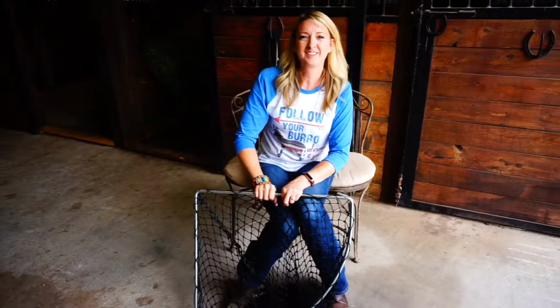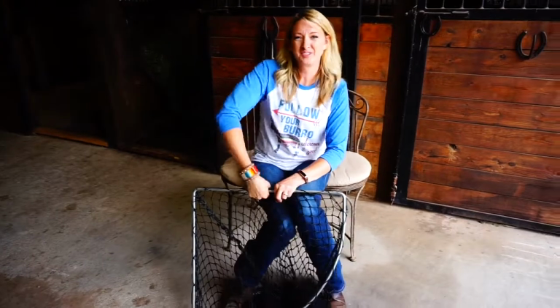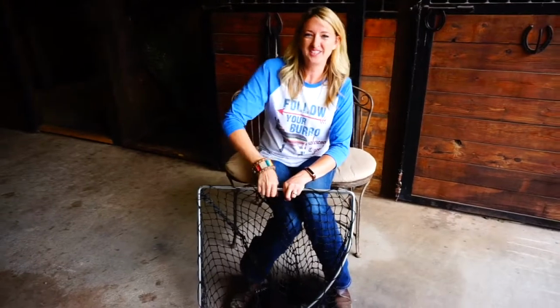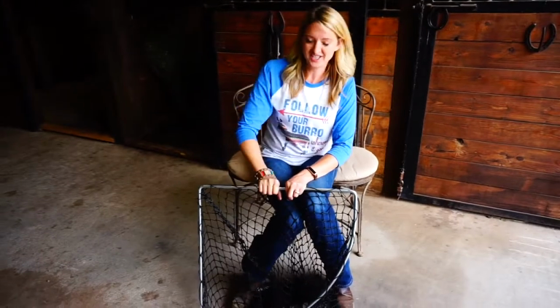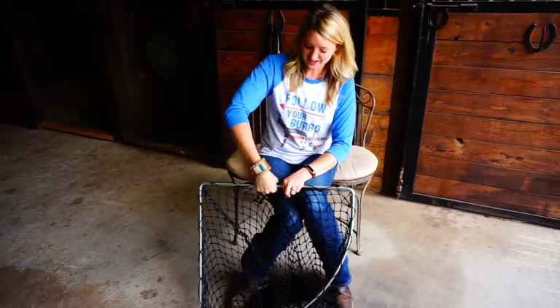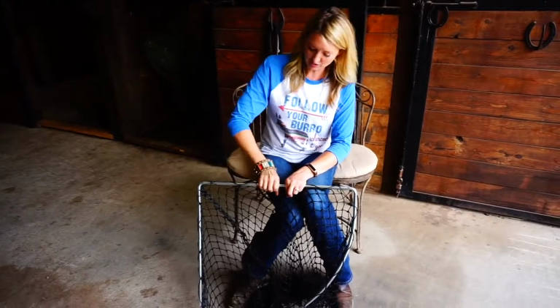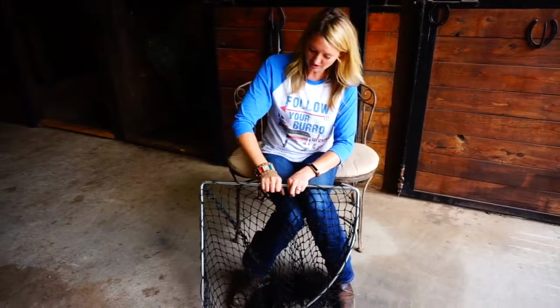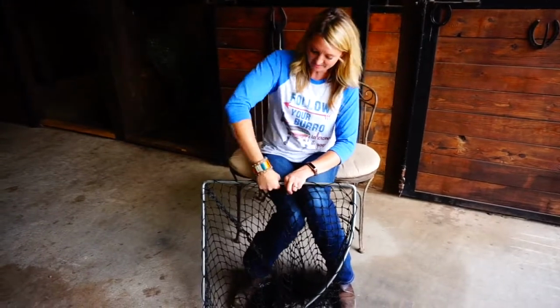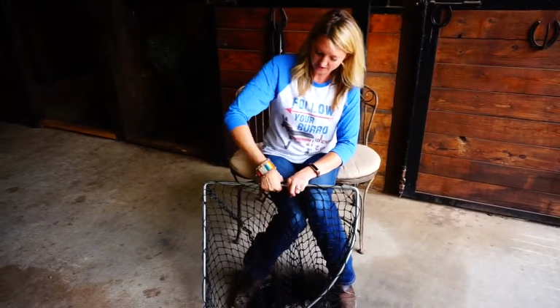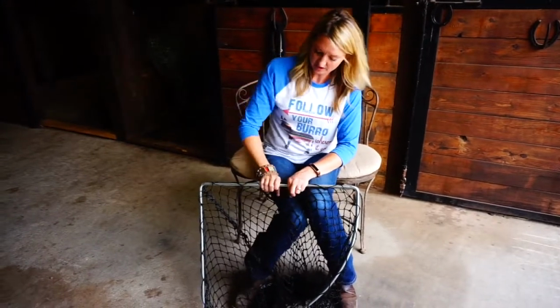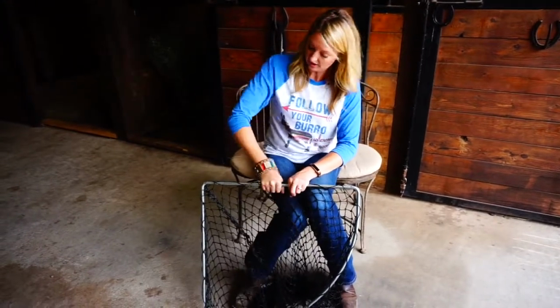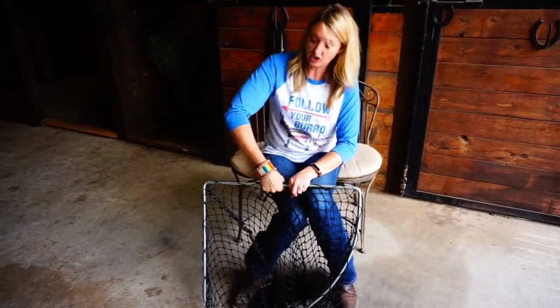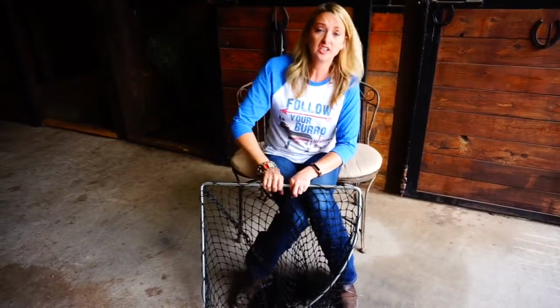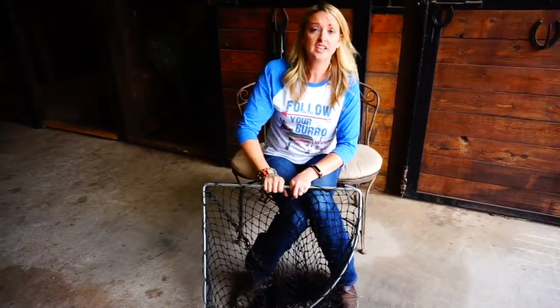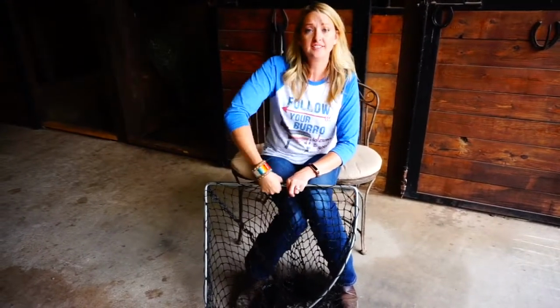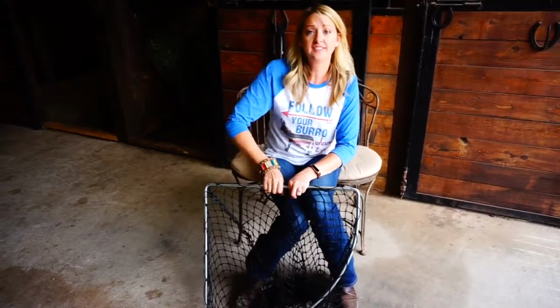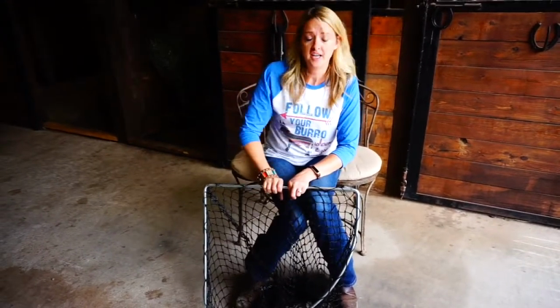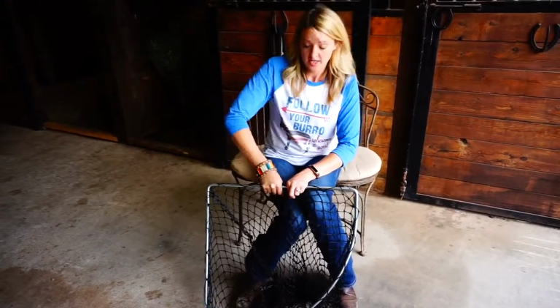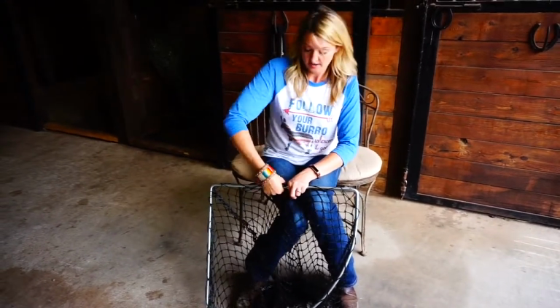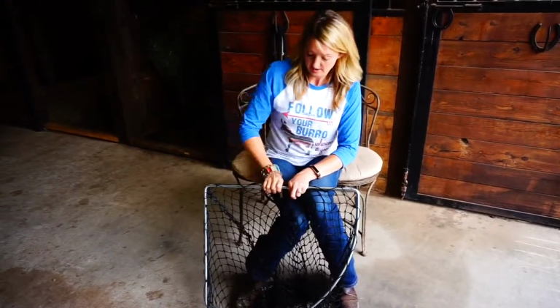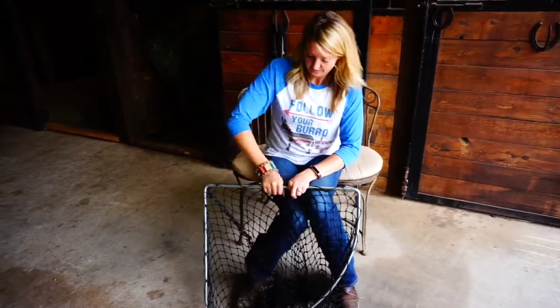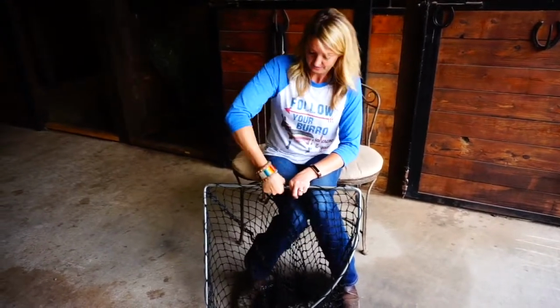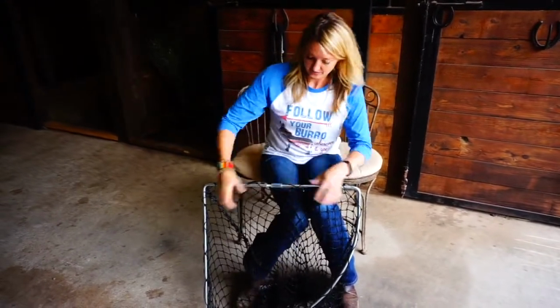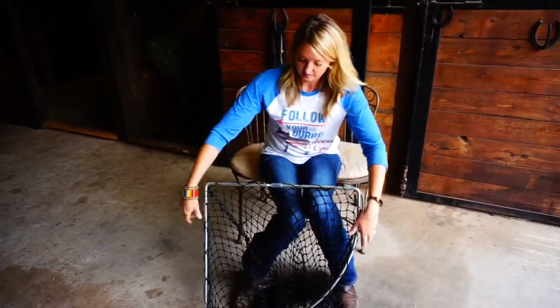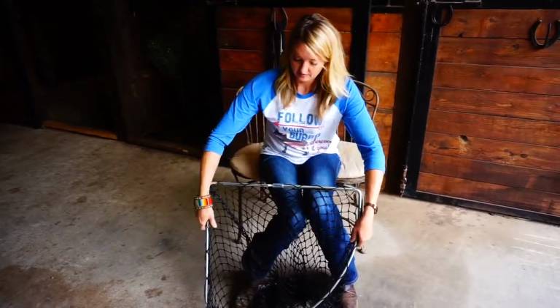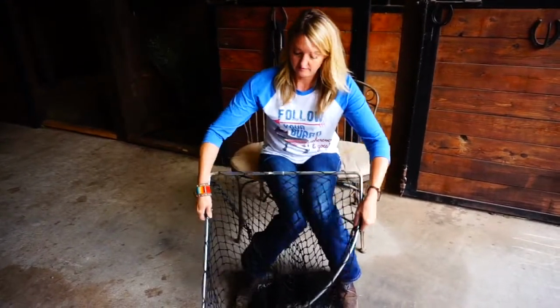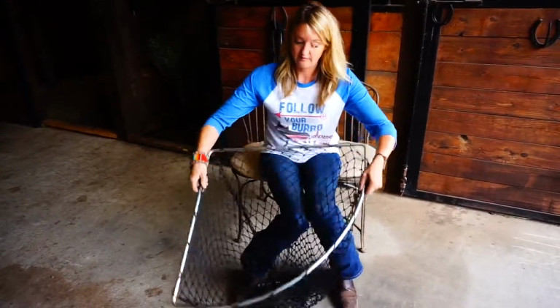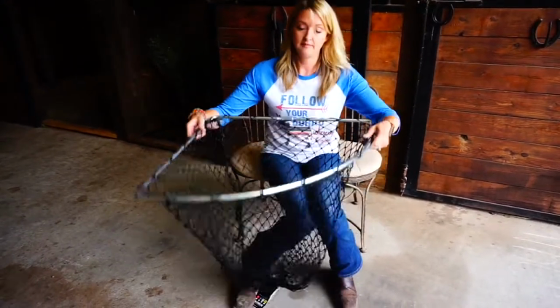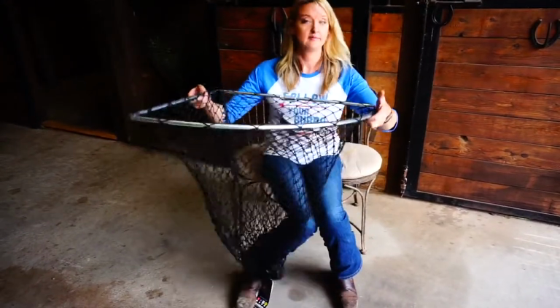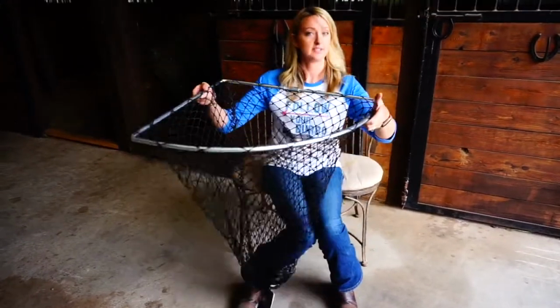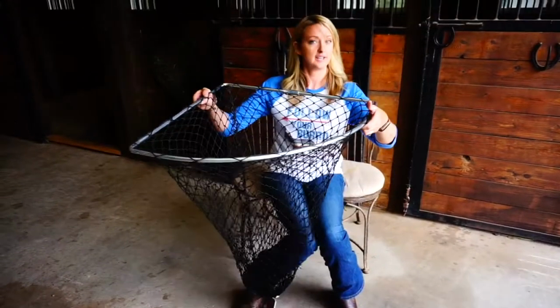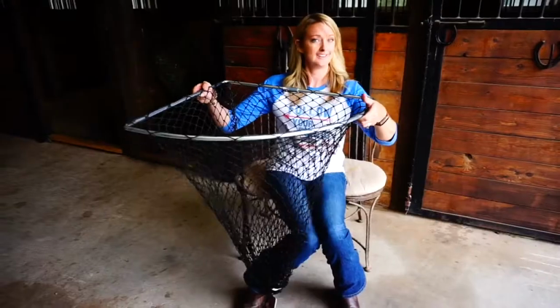And then once you attach it to the wall, you're done. Ta-da! Bye-bye.